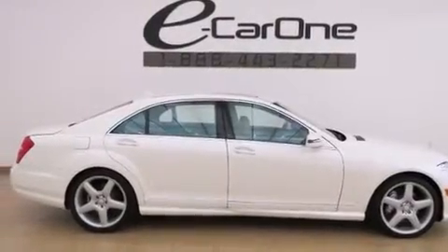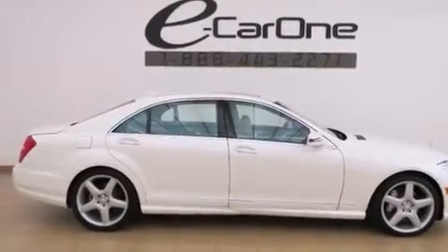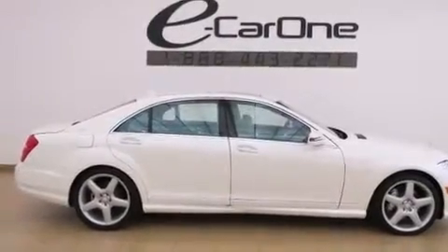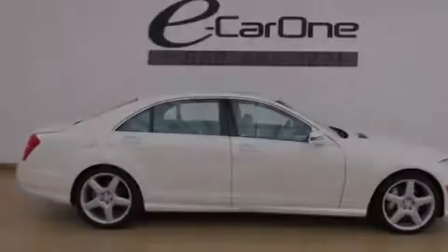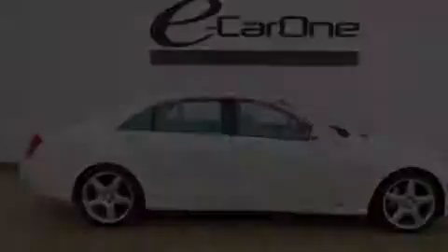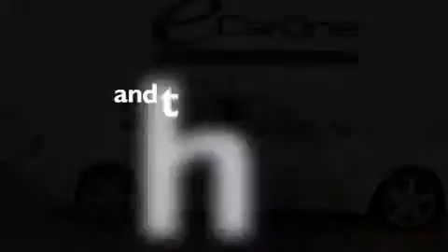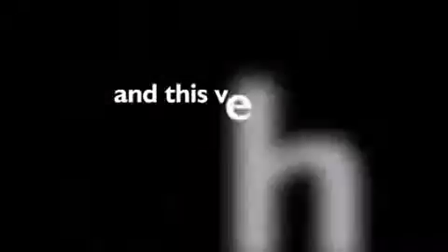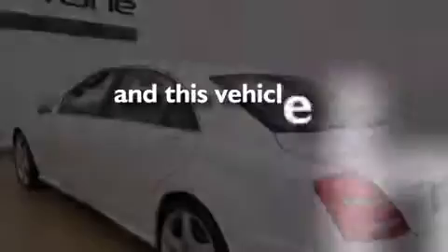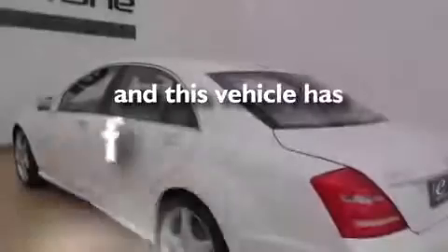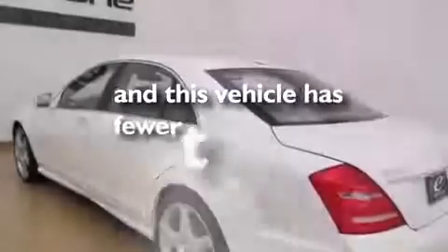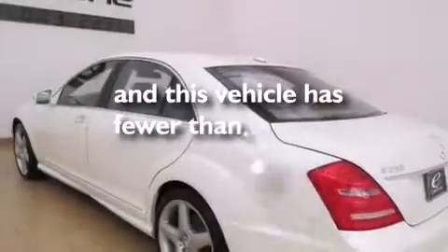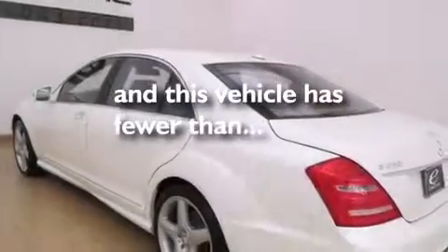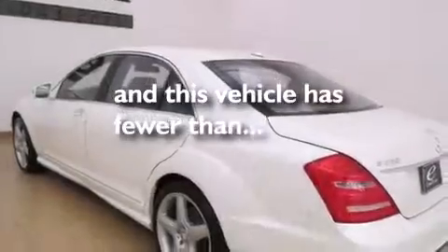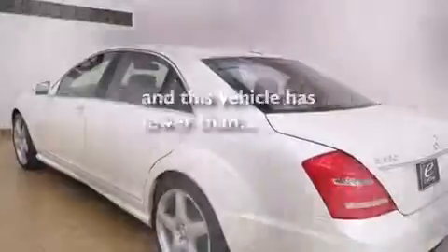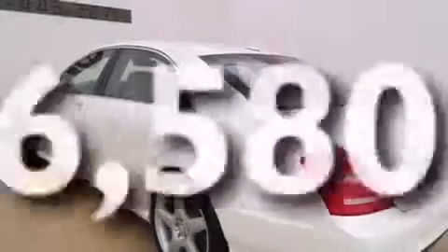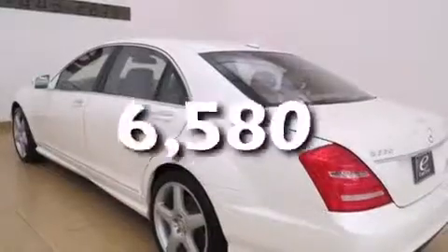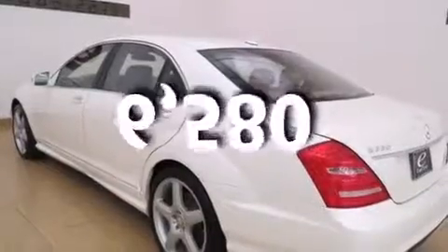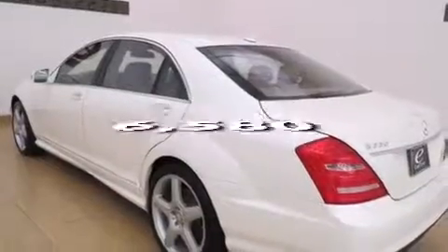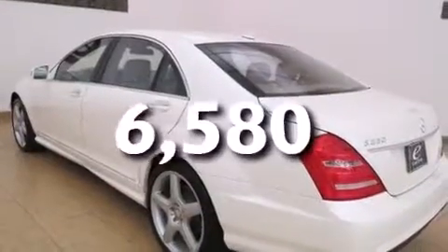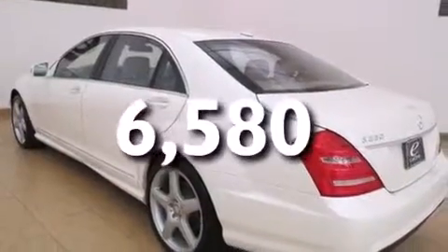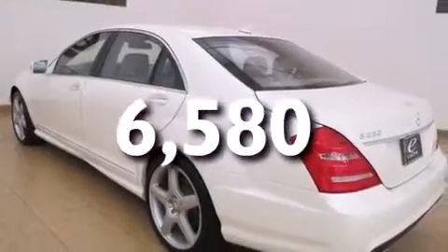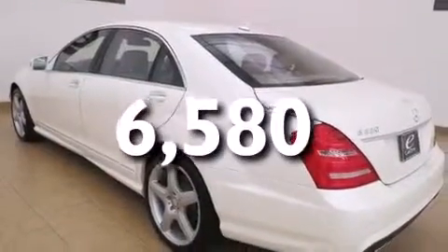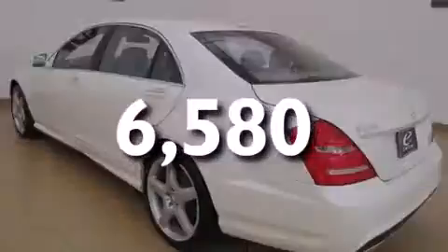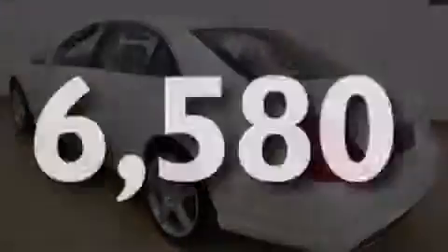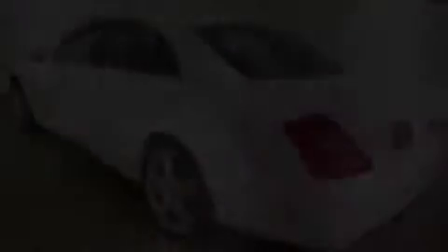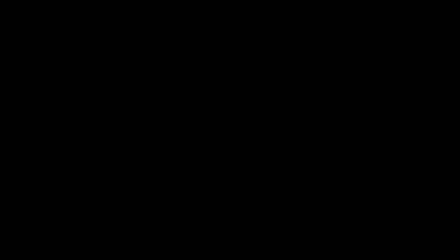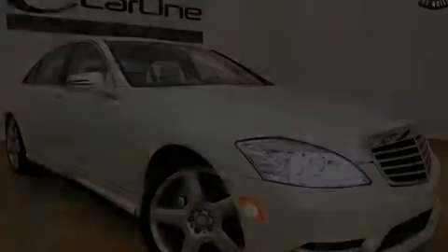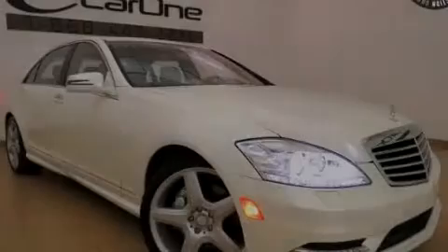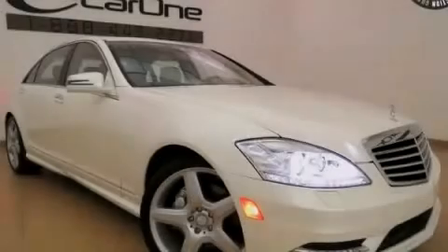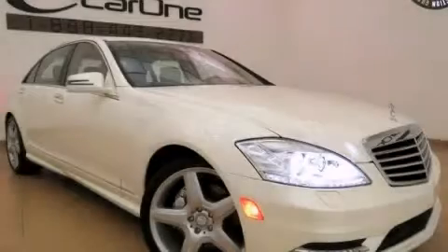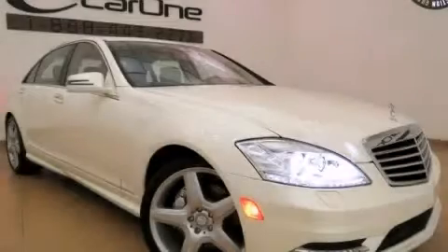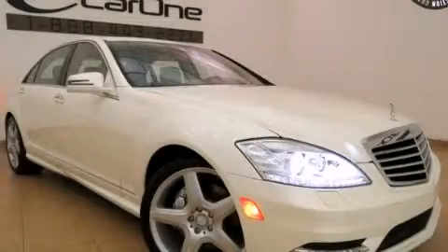This vehicle has fewer than 7,000 miles on the odometer. We invite you to contact us today to learn more about this vehicle.